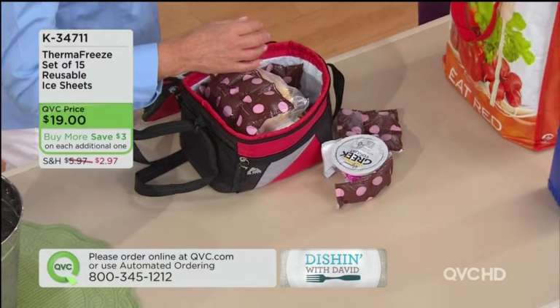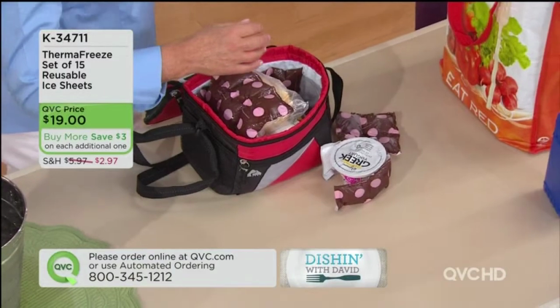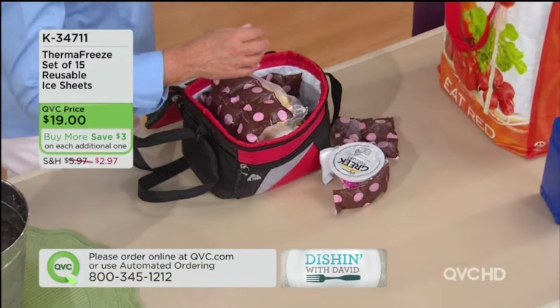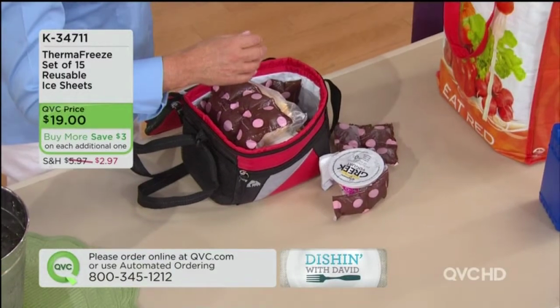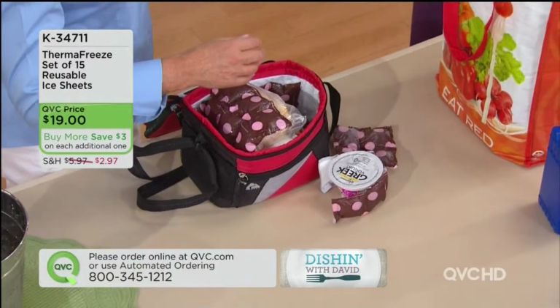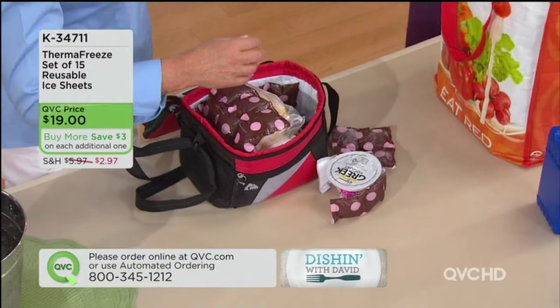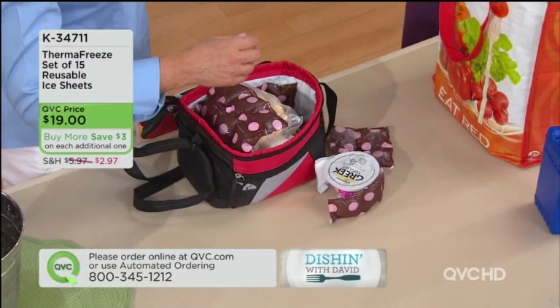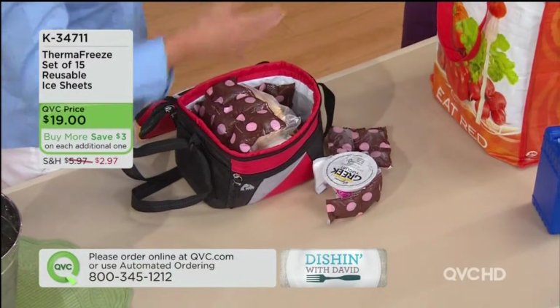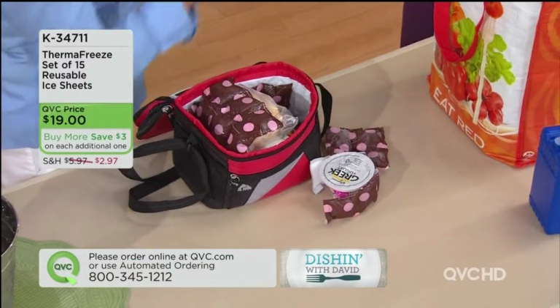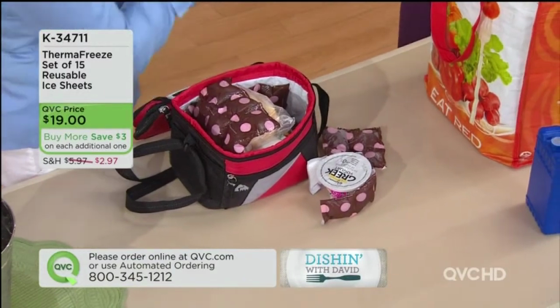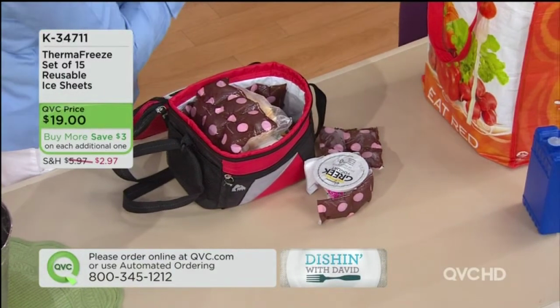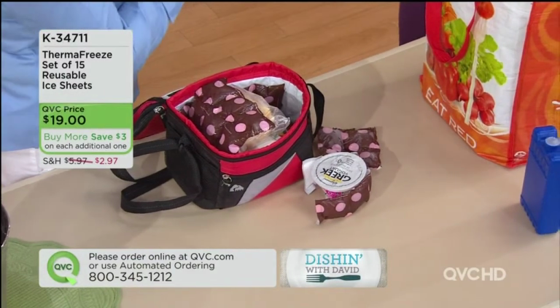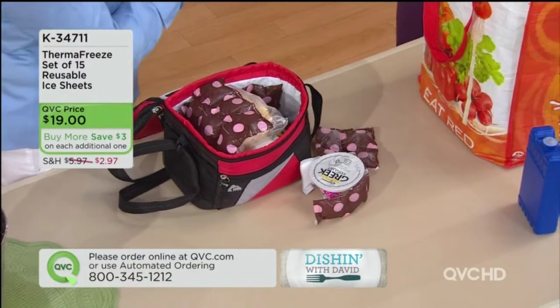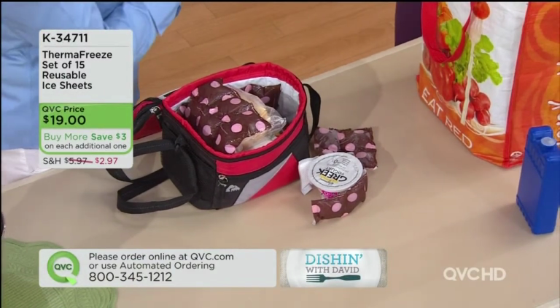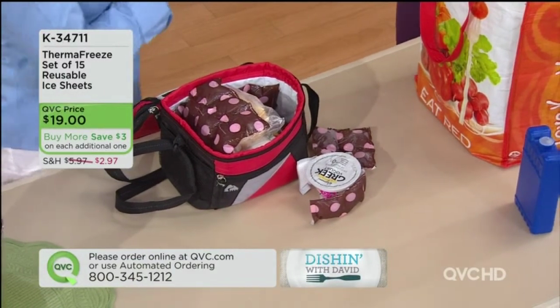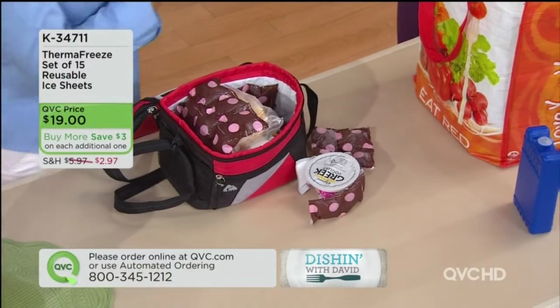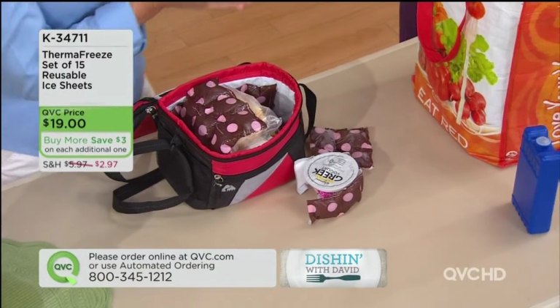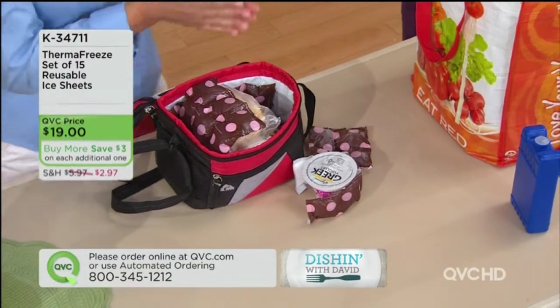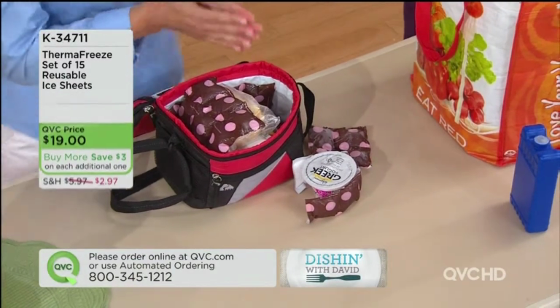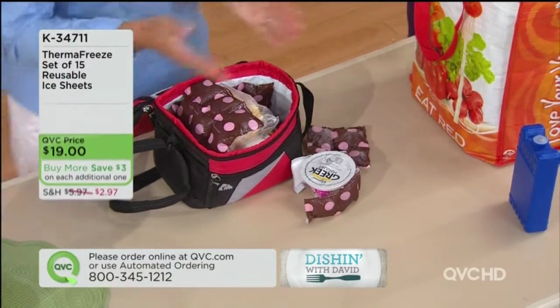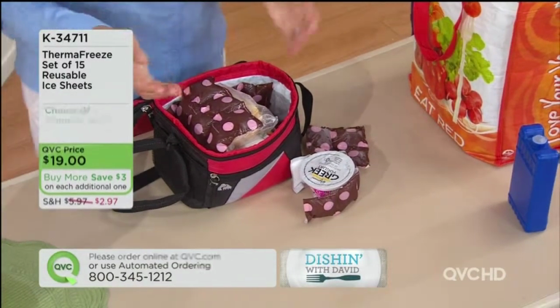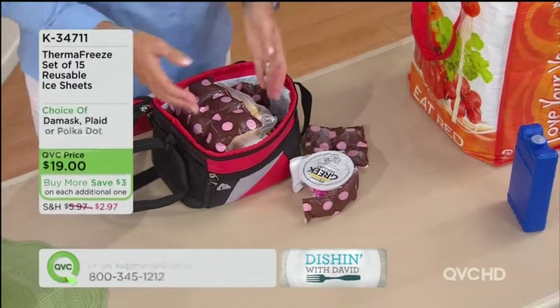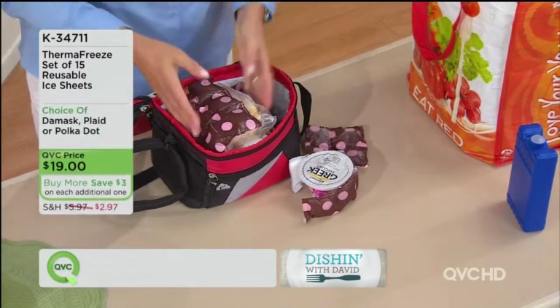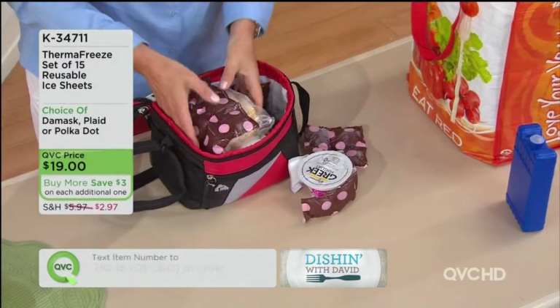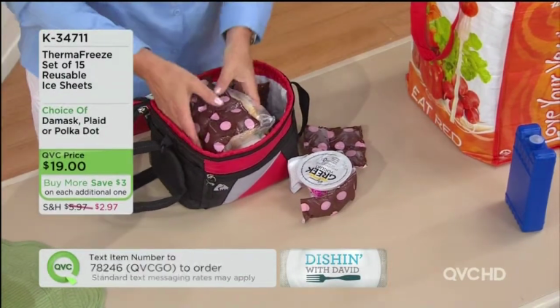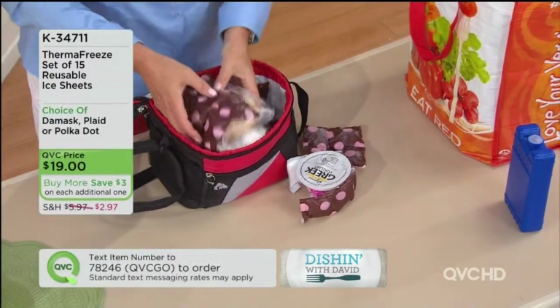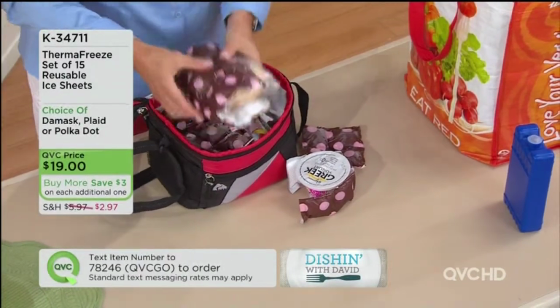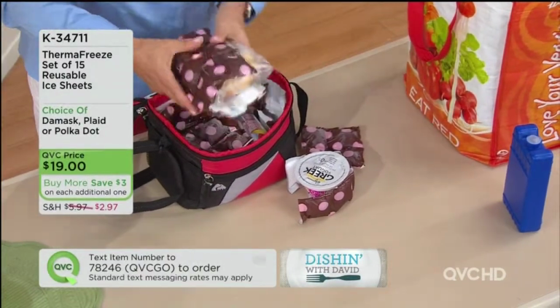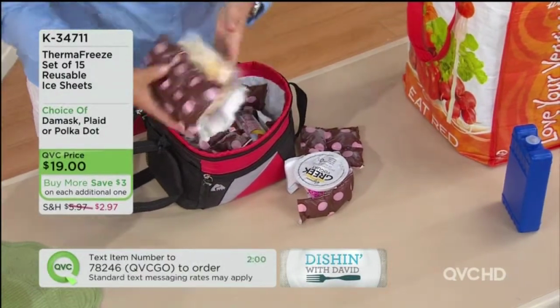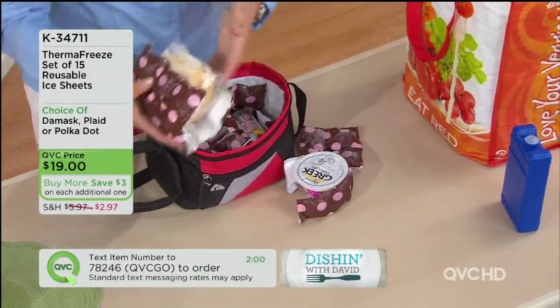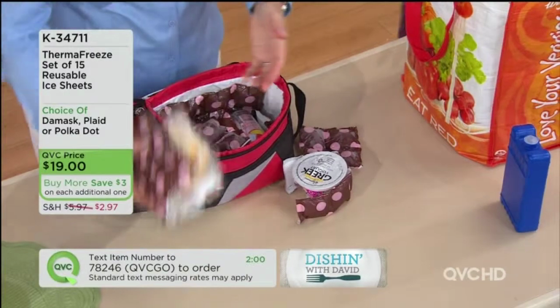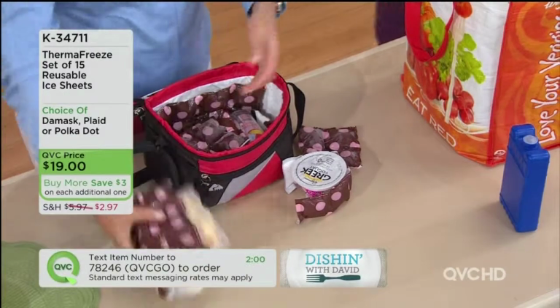And you know what, David, too — it's not just for when you go to the beach. It's also fantastic for putting your lunches in.